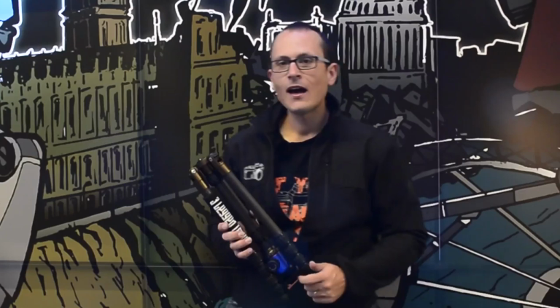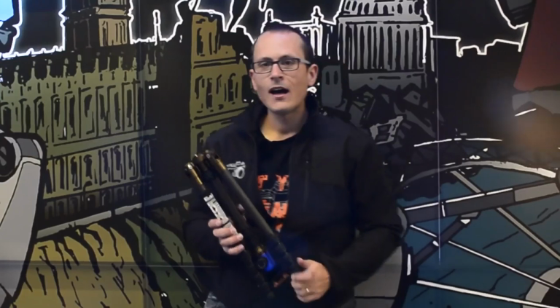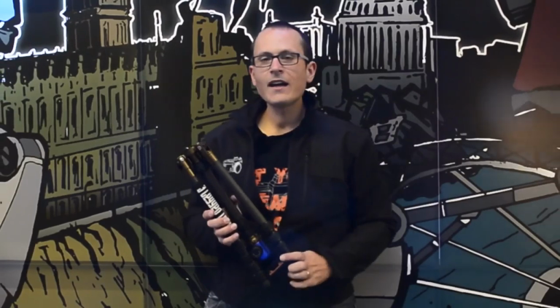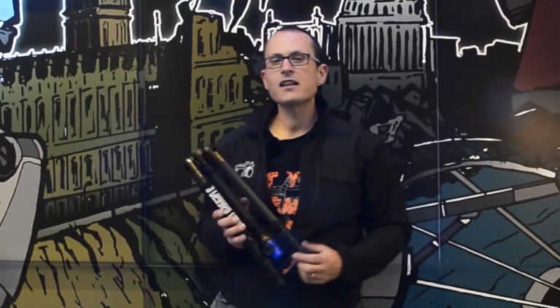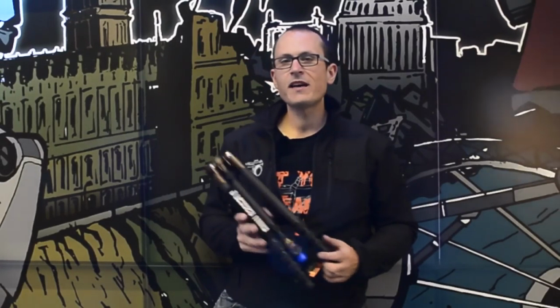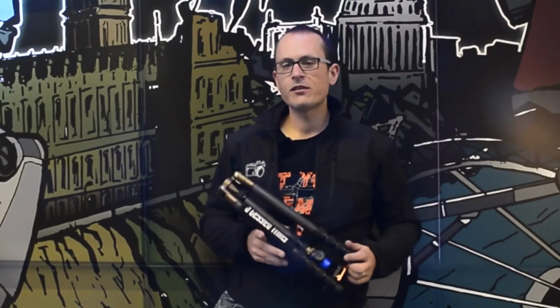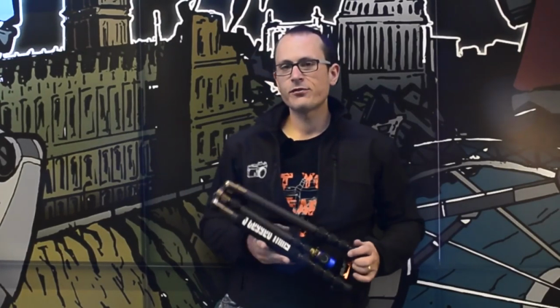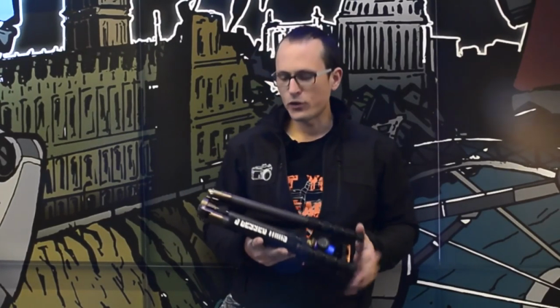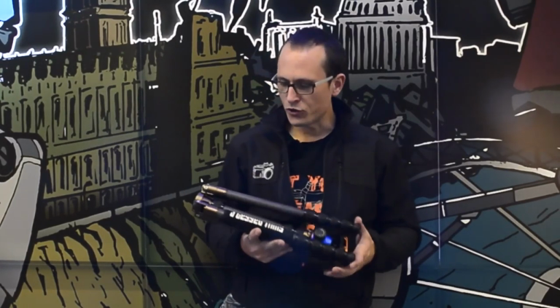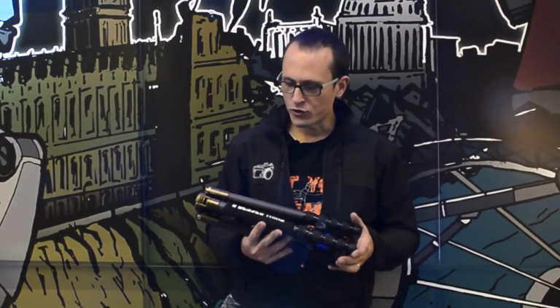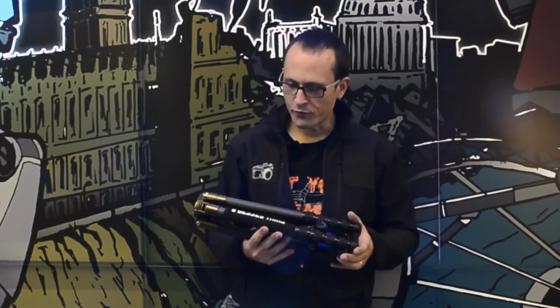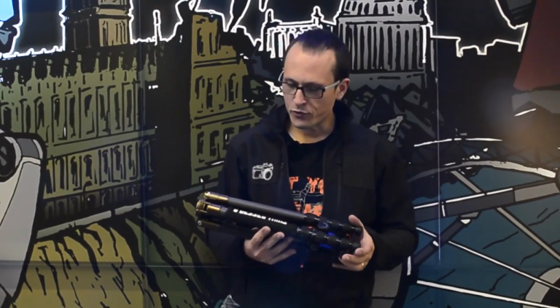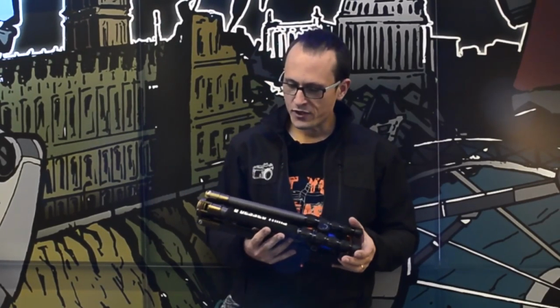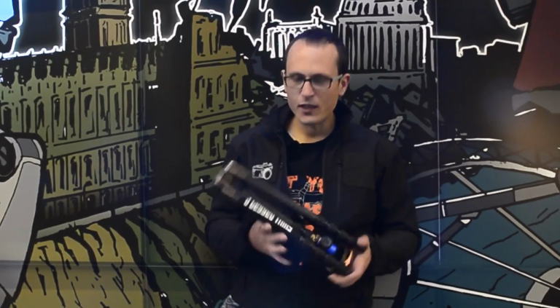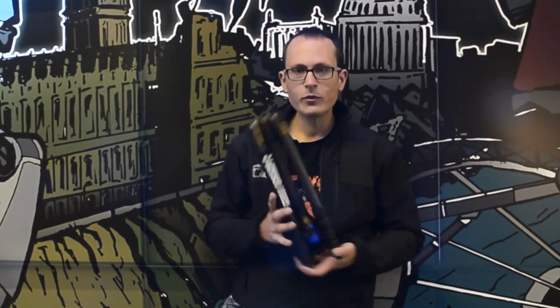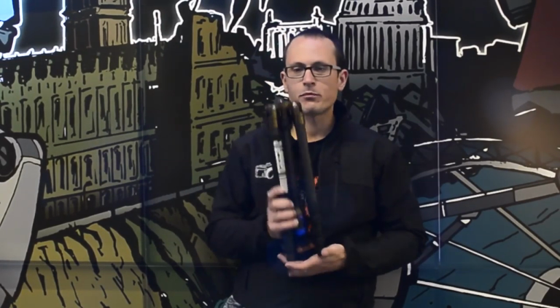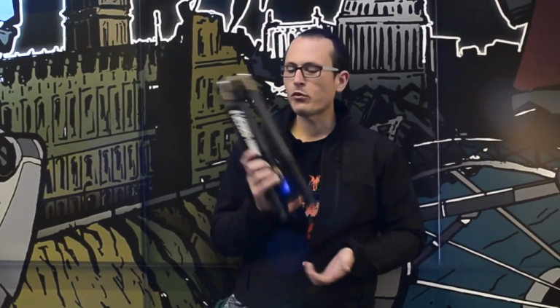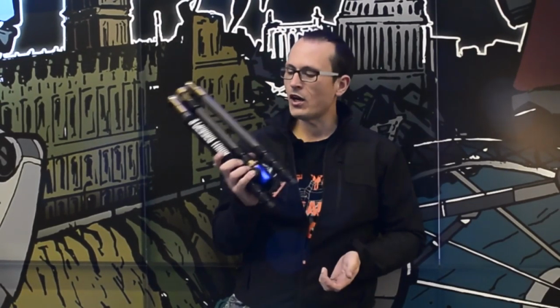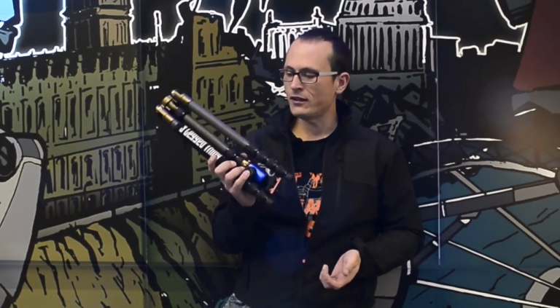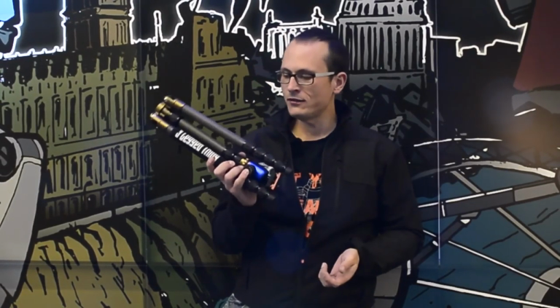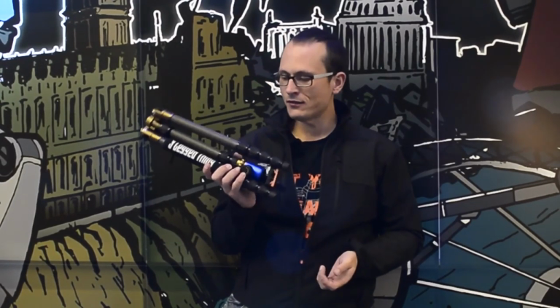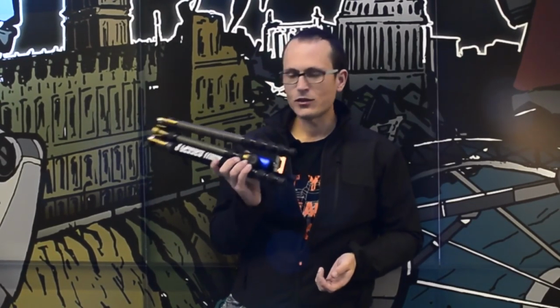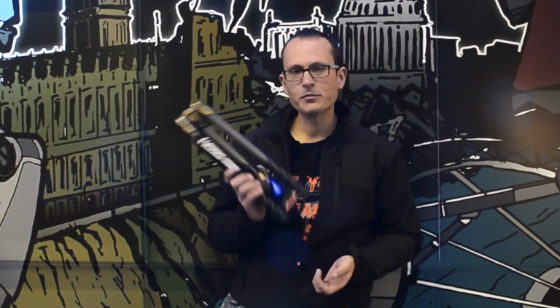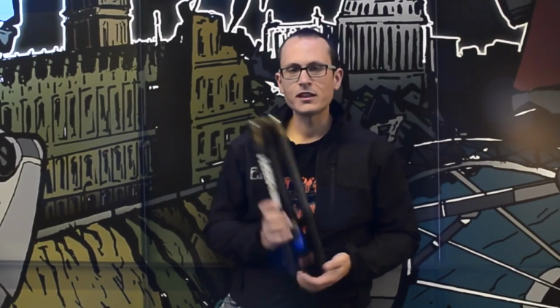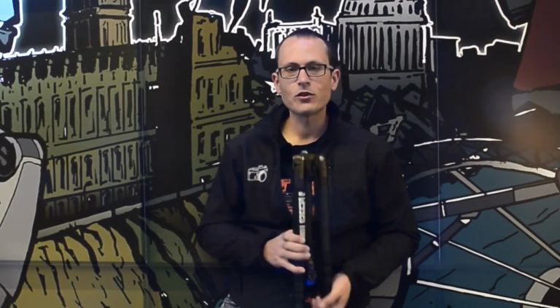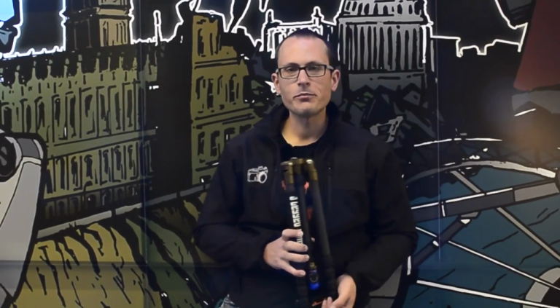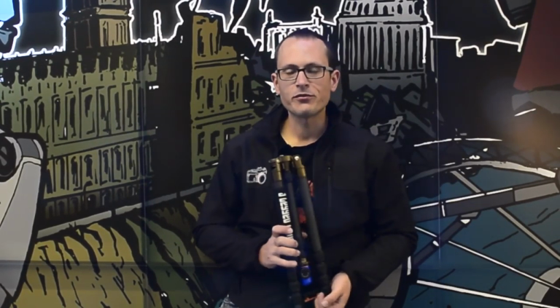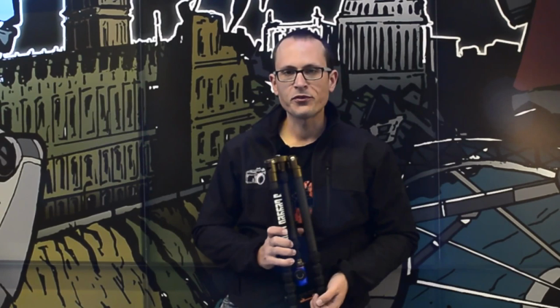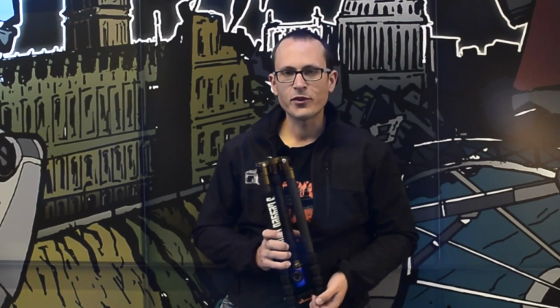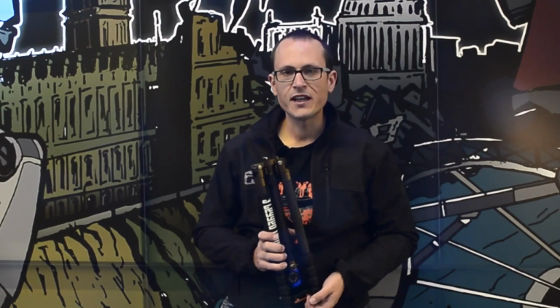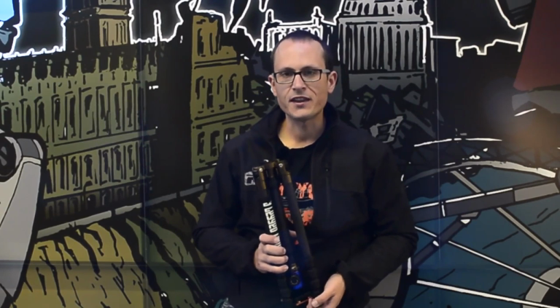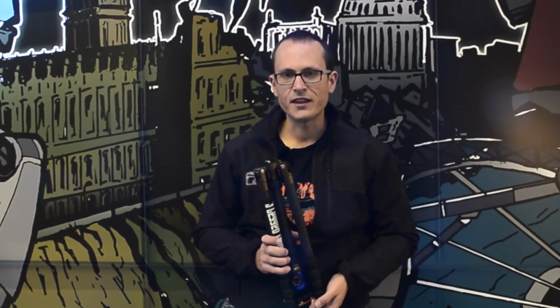Hey guys, Matt here for Photo News and Reviews, here with Brian and the top-selling tripod from Three-Legged Thing.